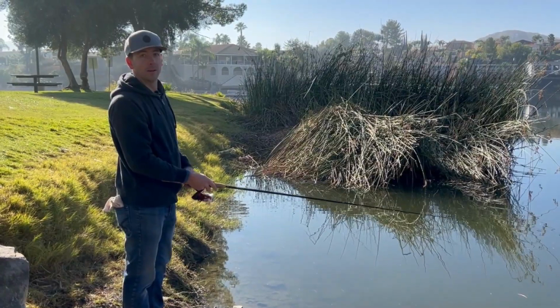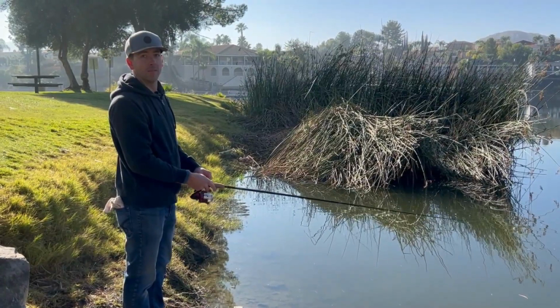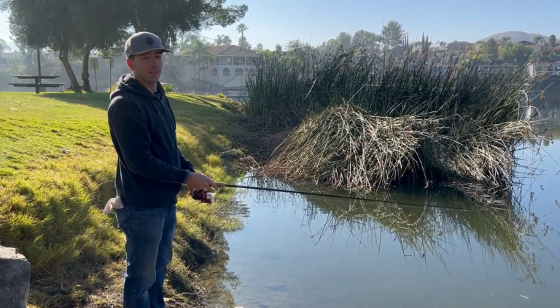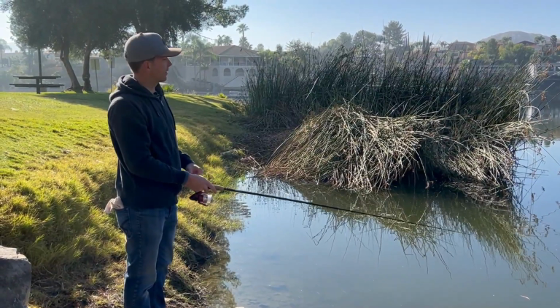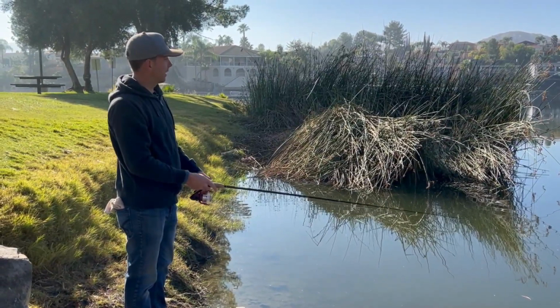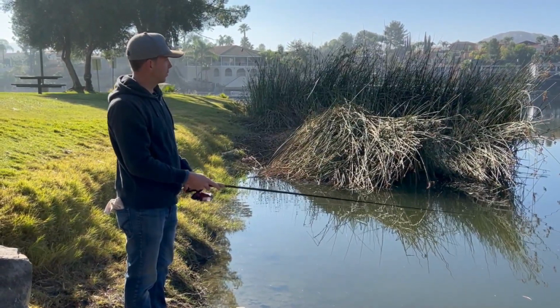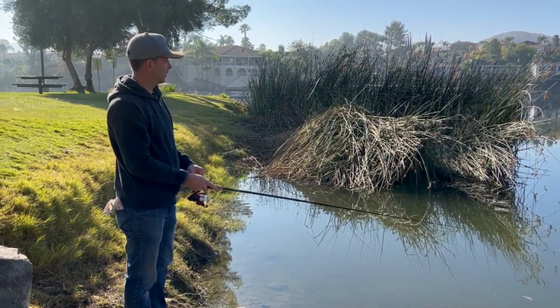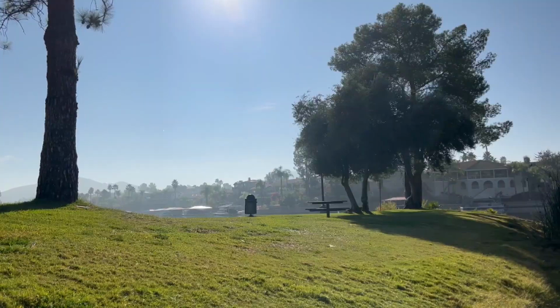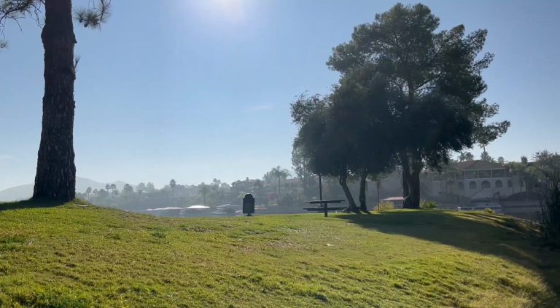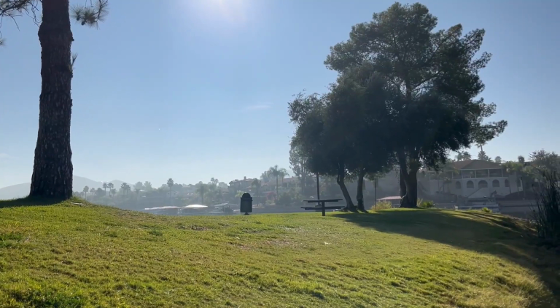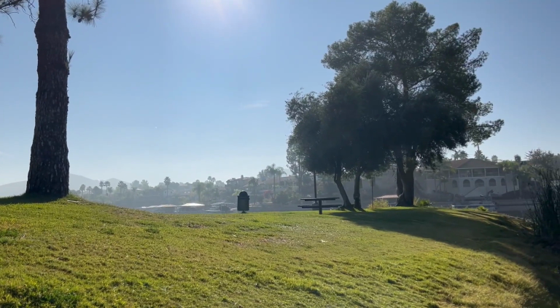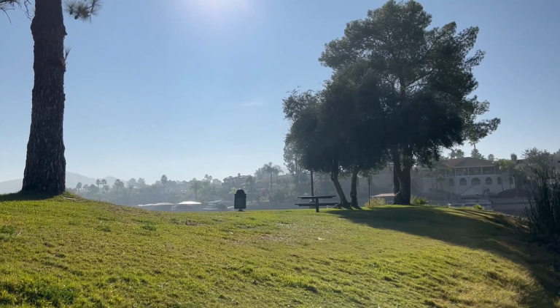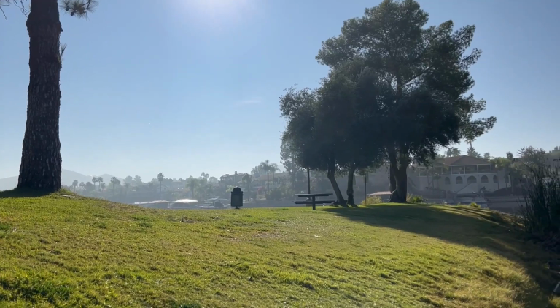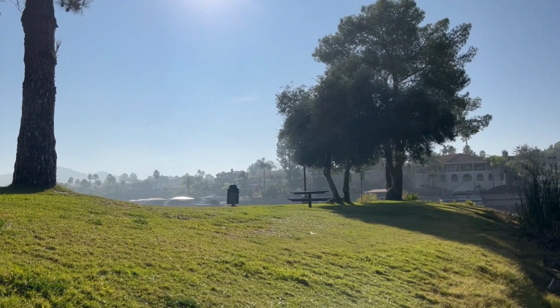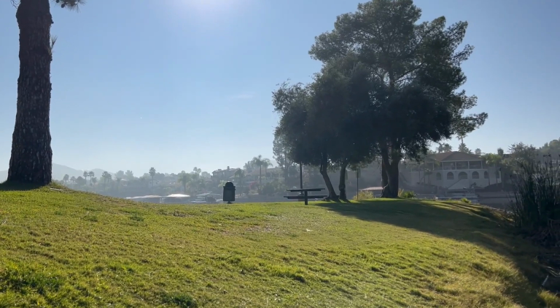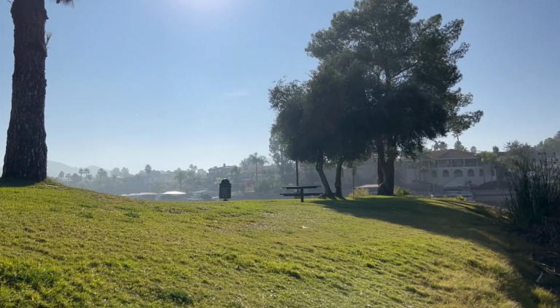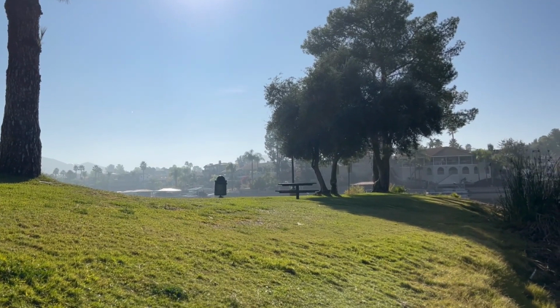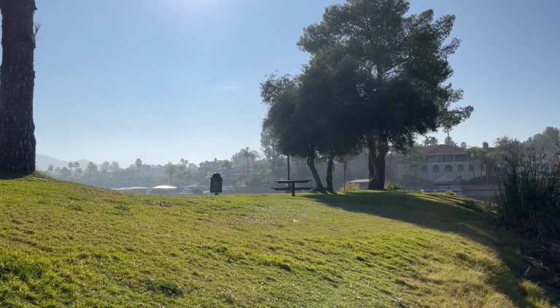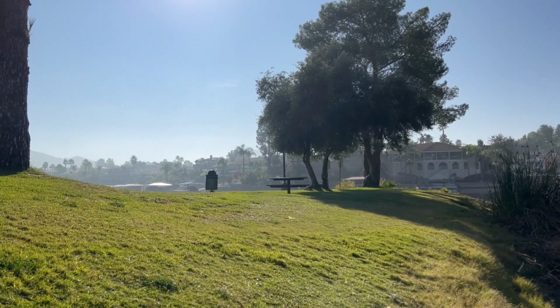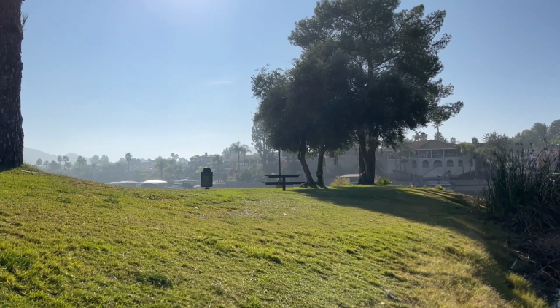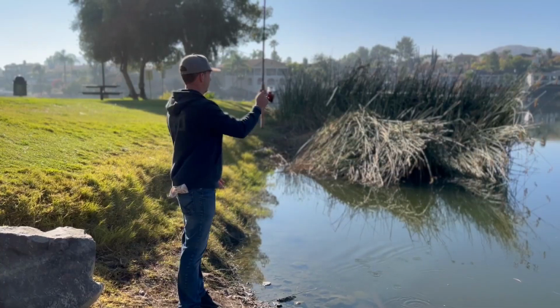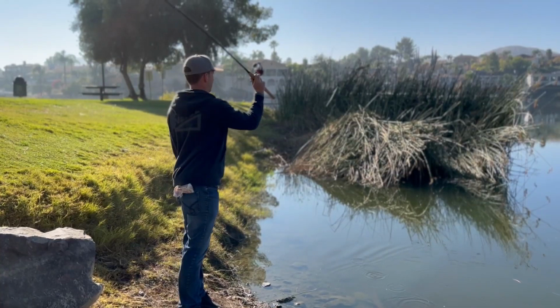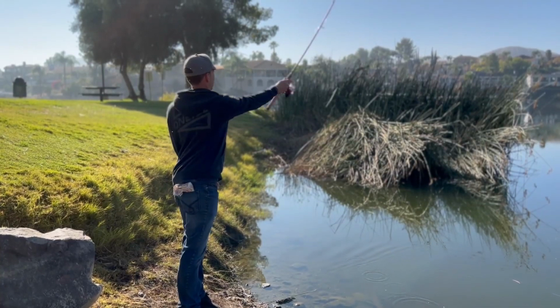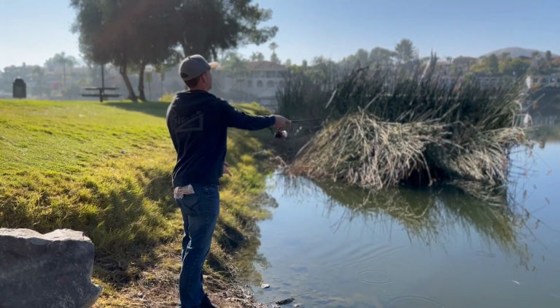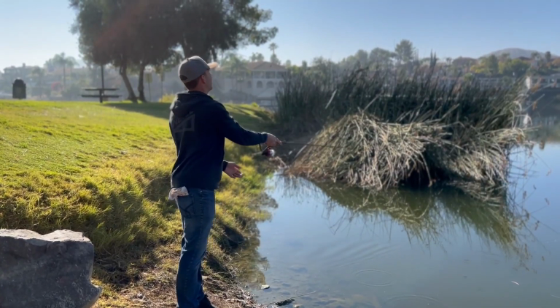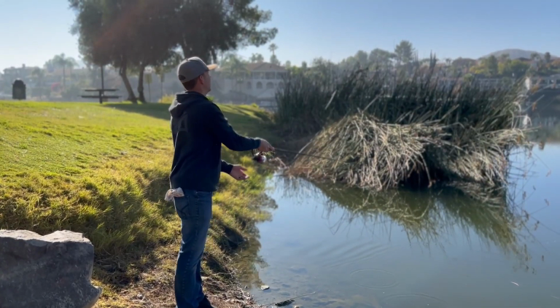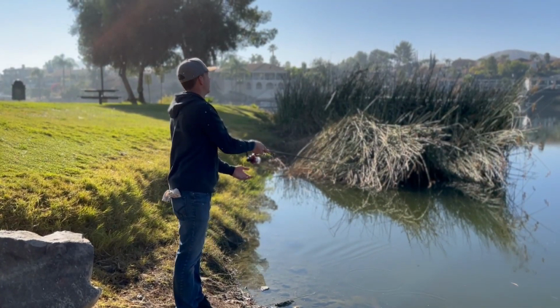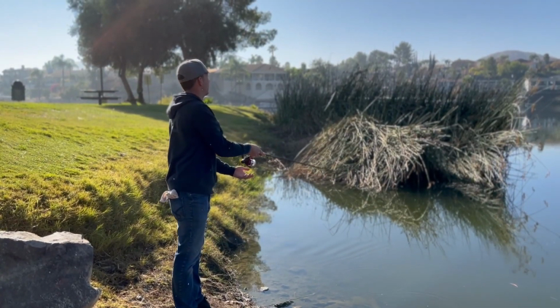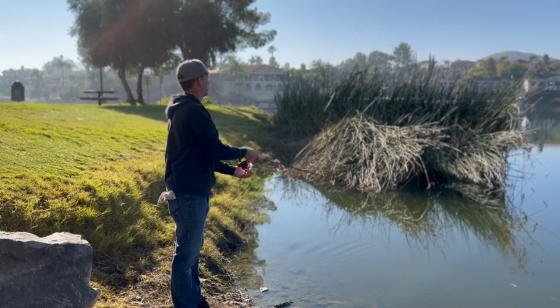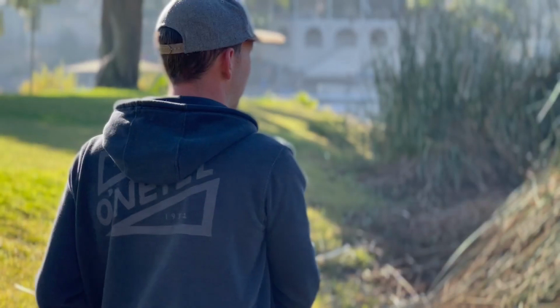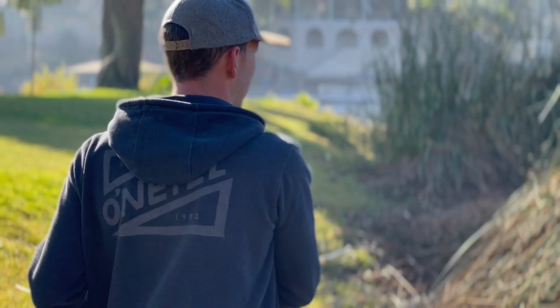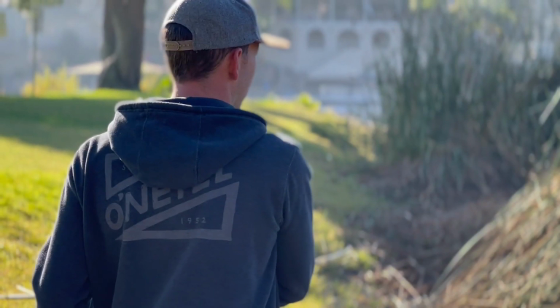We didn't have any luck at the last spot so we just drove a few minutes over here to this park. We're gonna fish this cove for a little bit and see if we get any action.